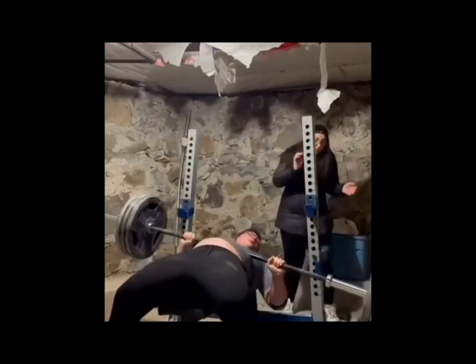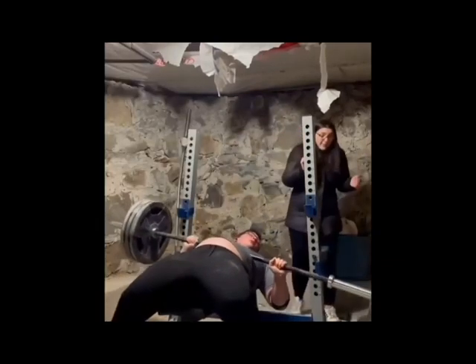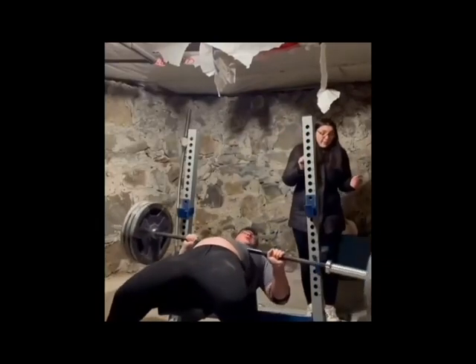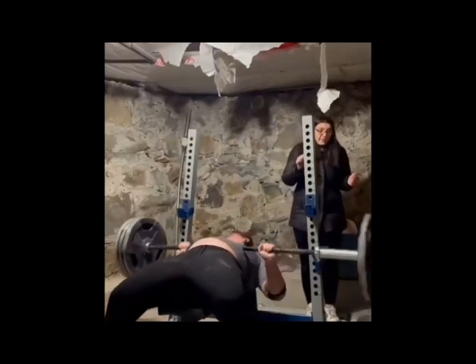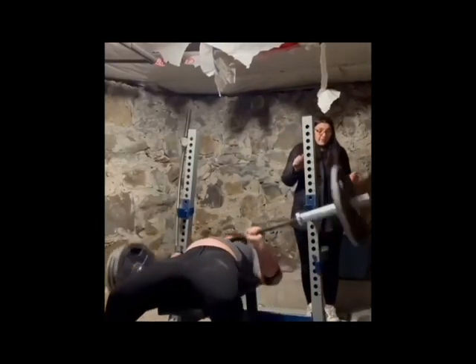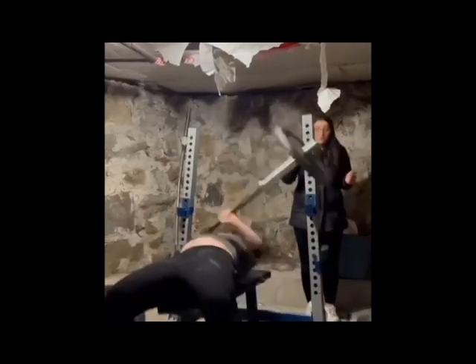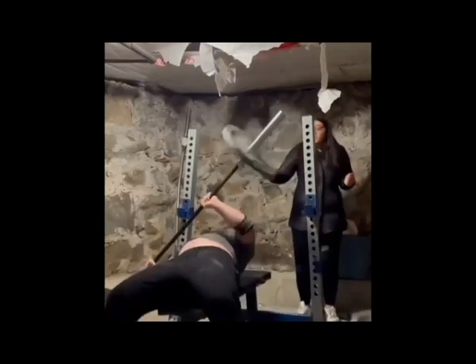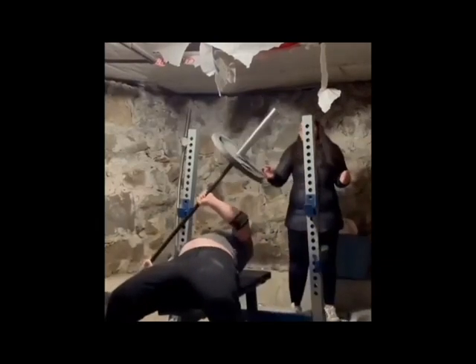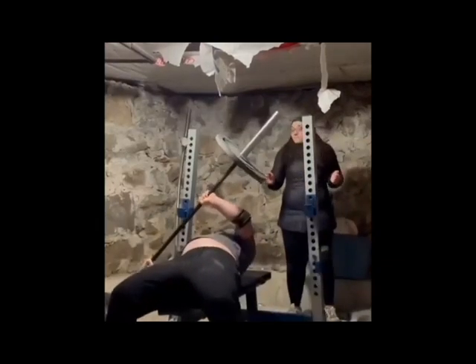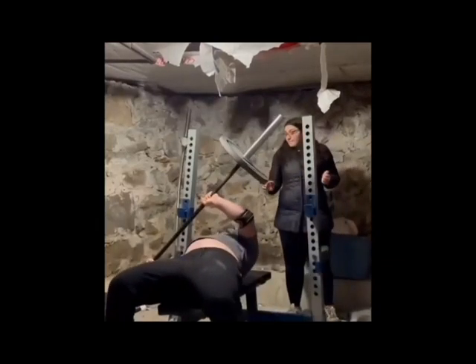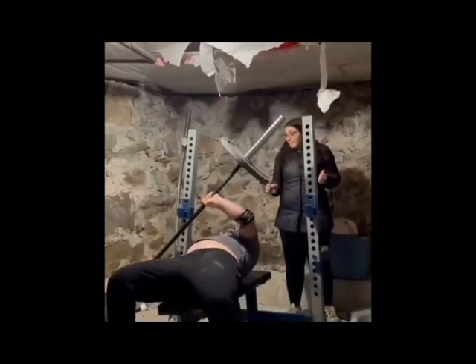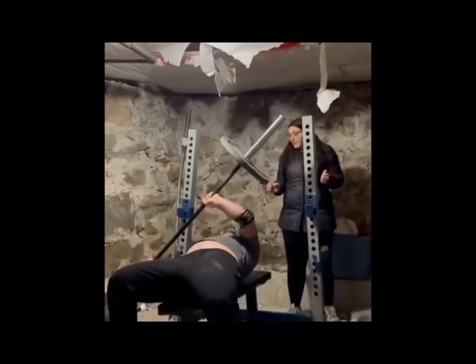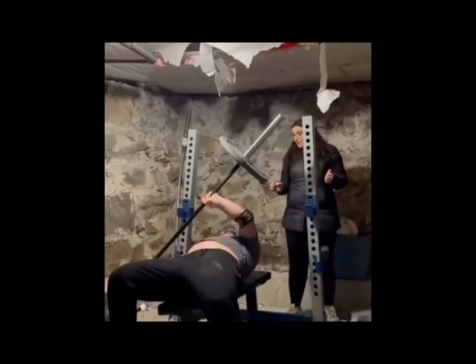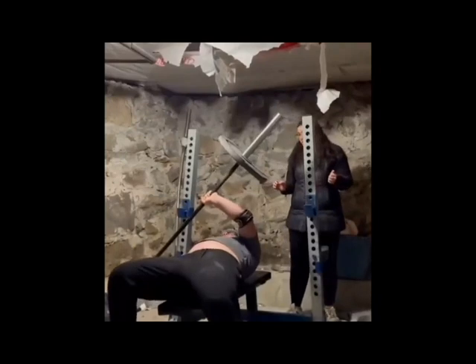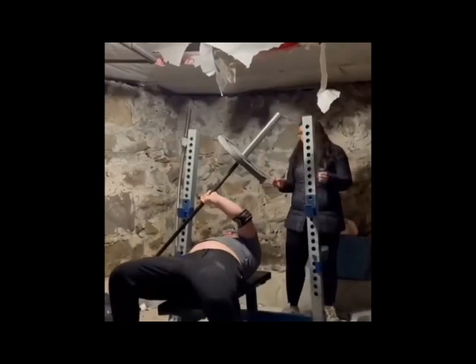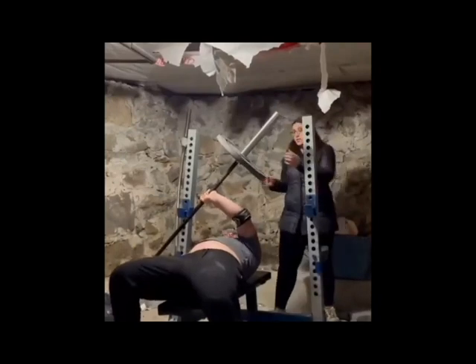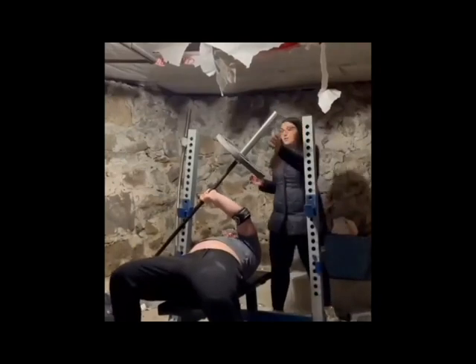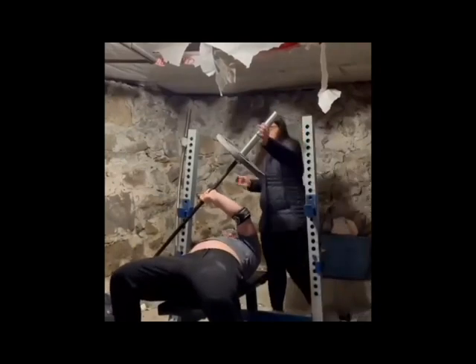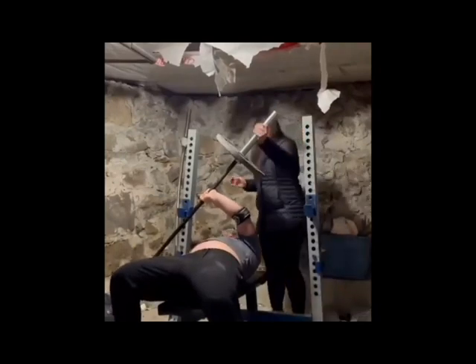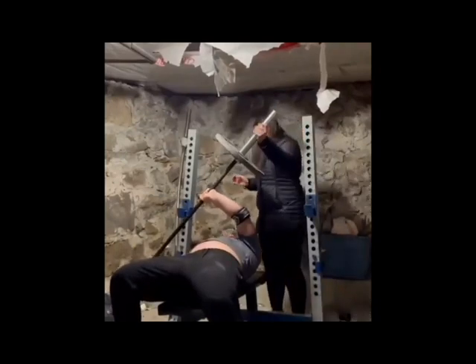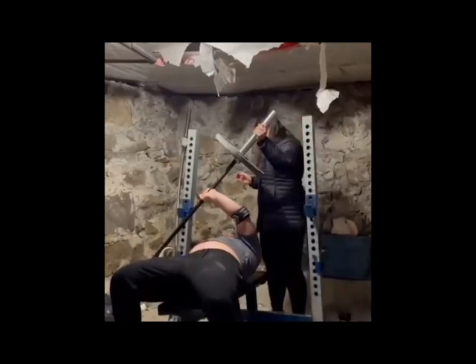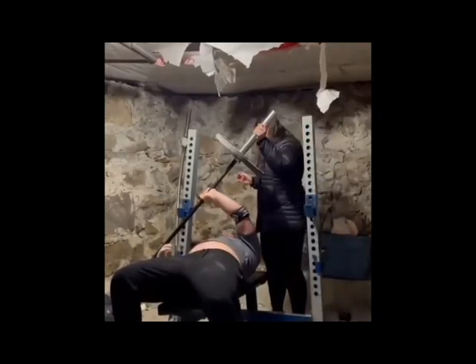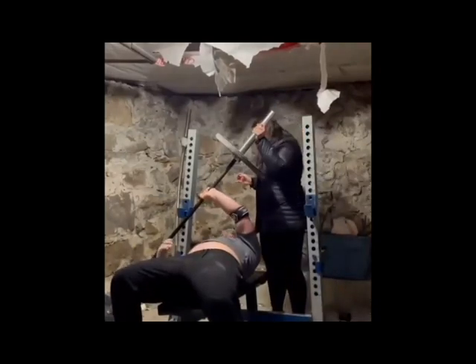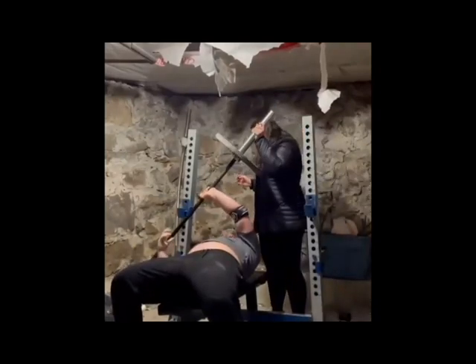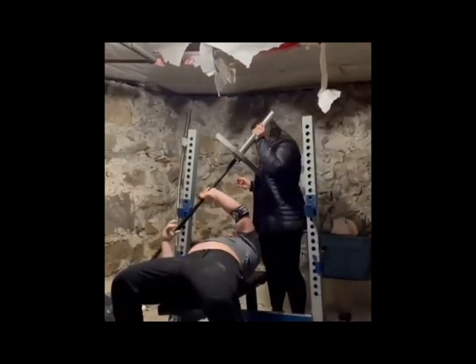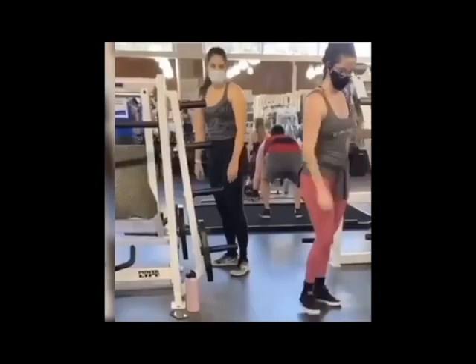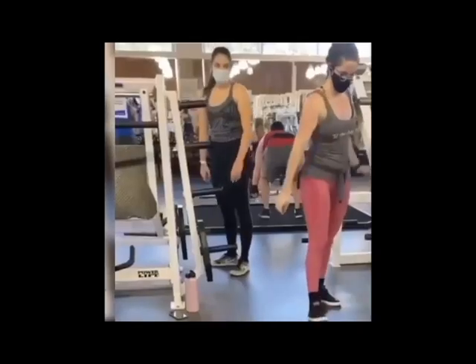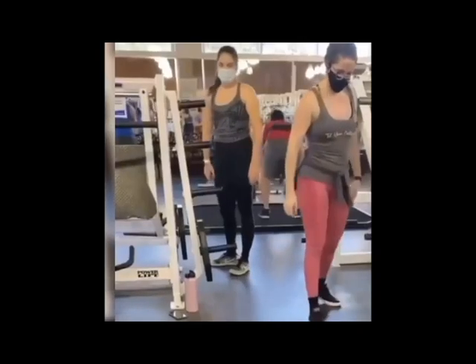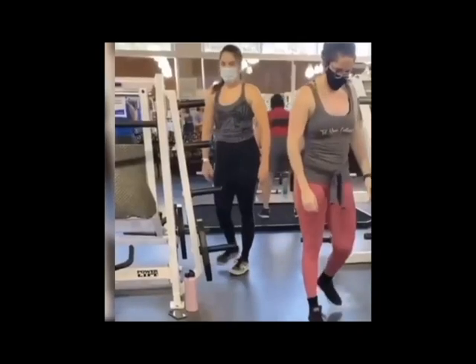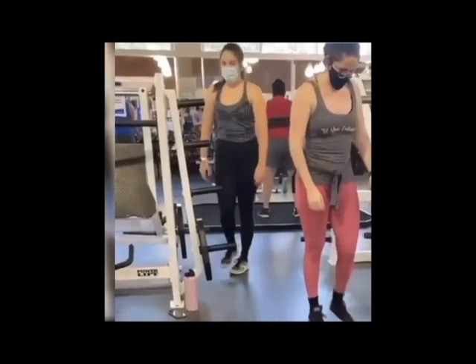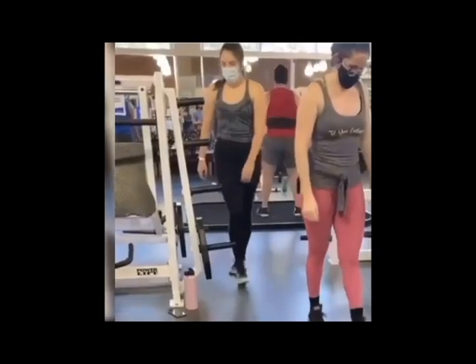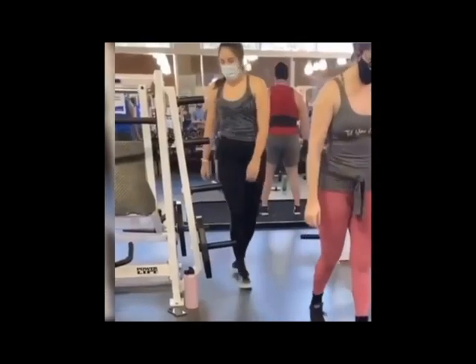Yeah, that makes a lot of sense. You know, go for 315 and get five reps and call it a day. You don't need to put three plates on, but everybody's got to be a hero.